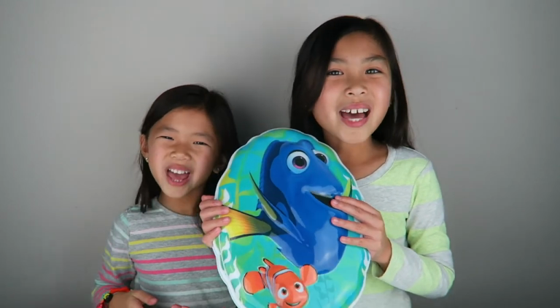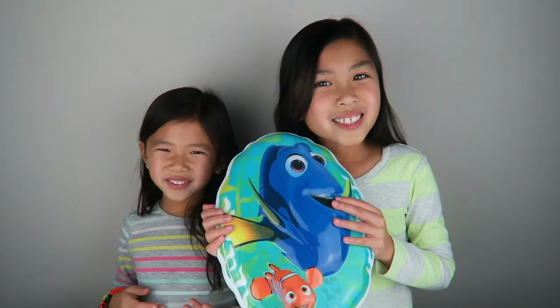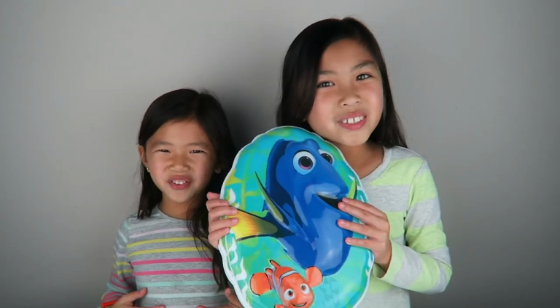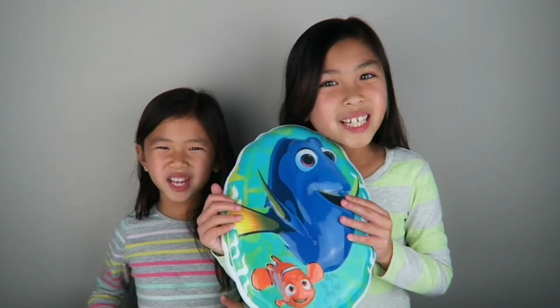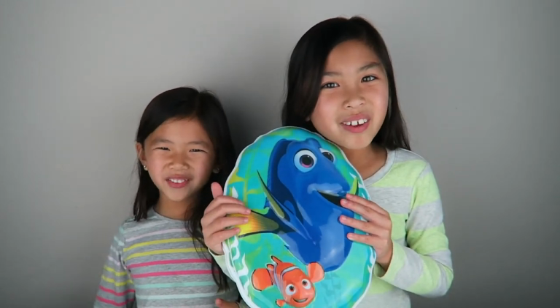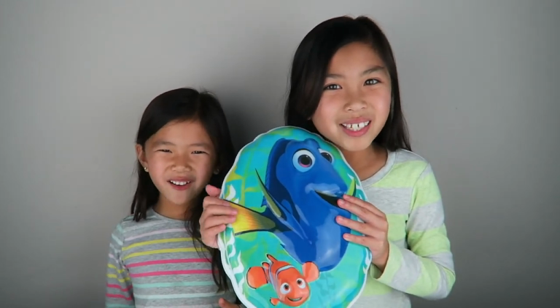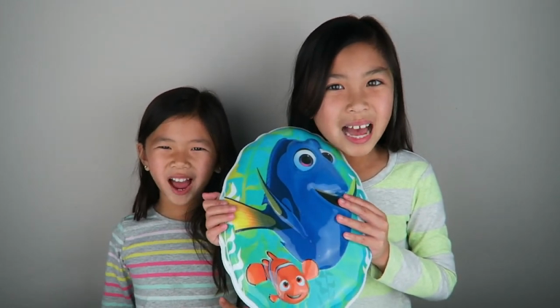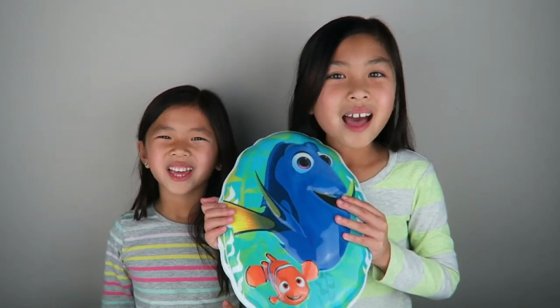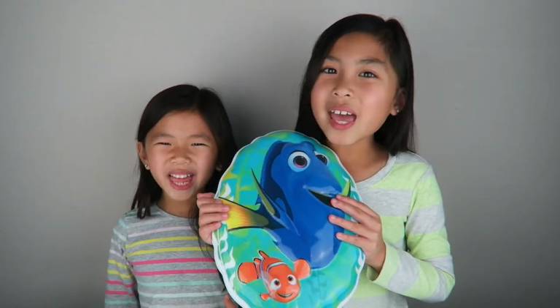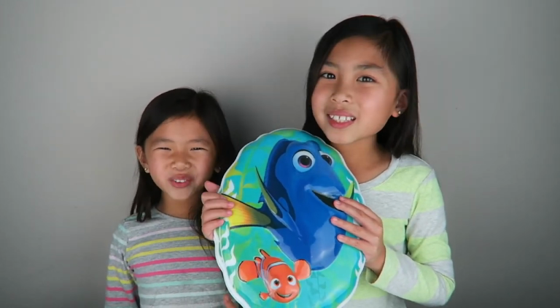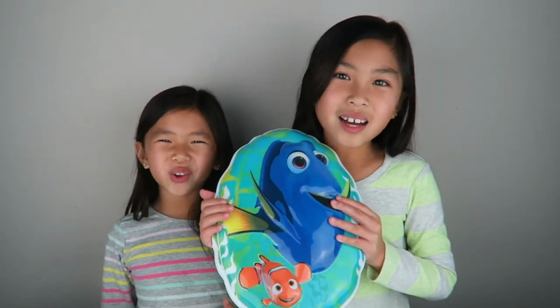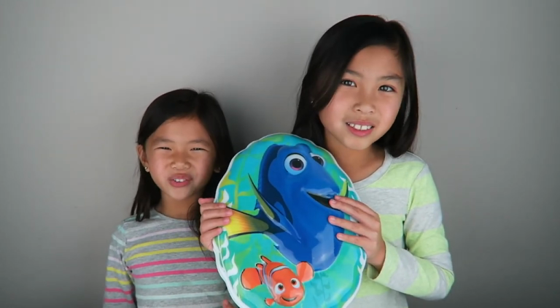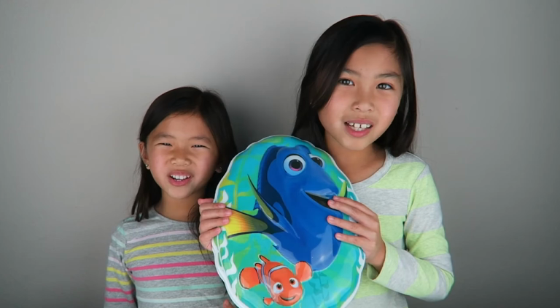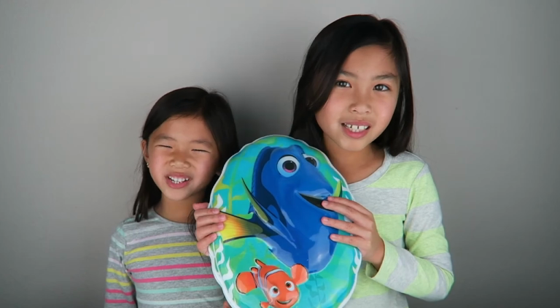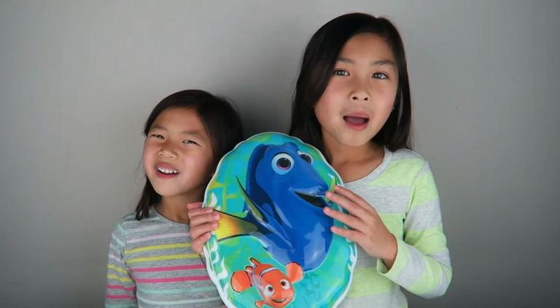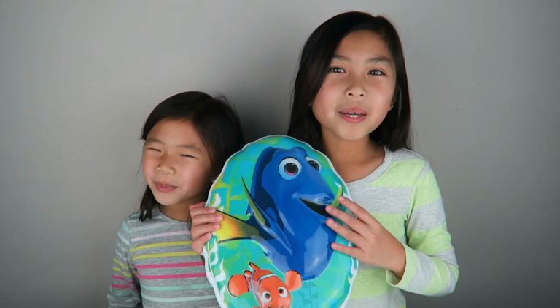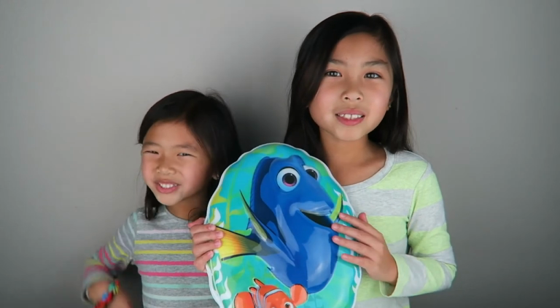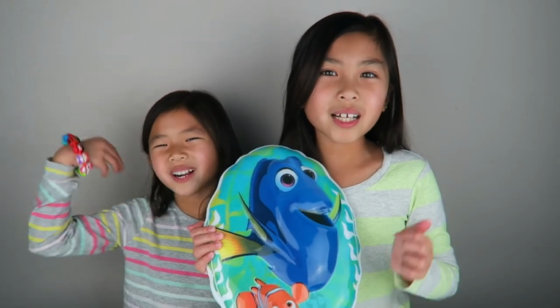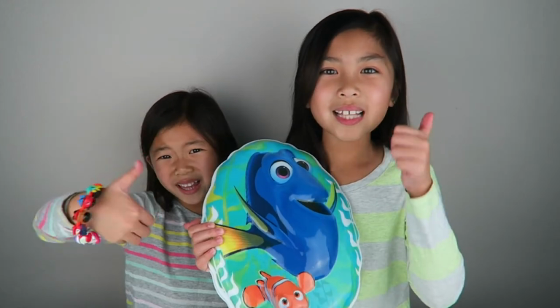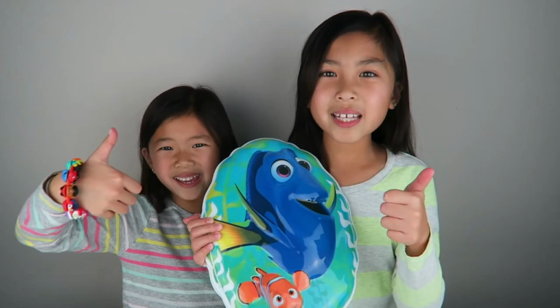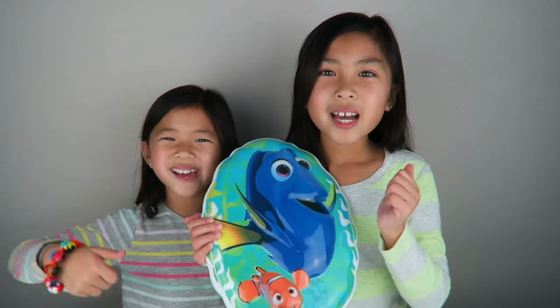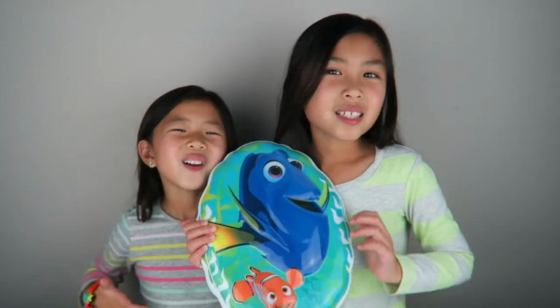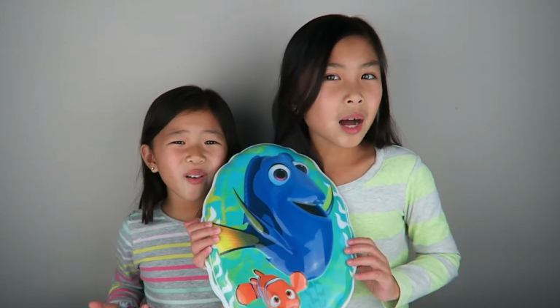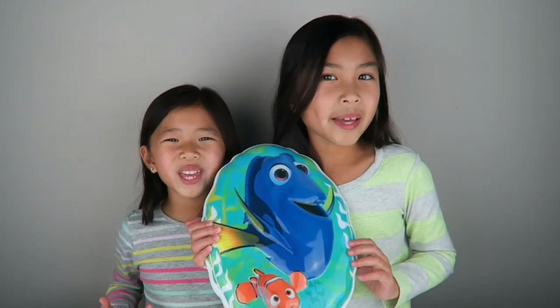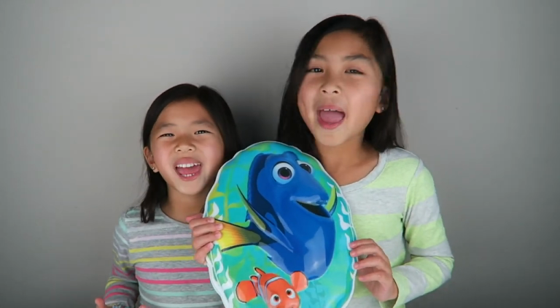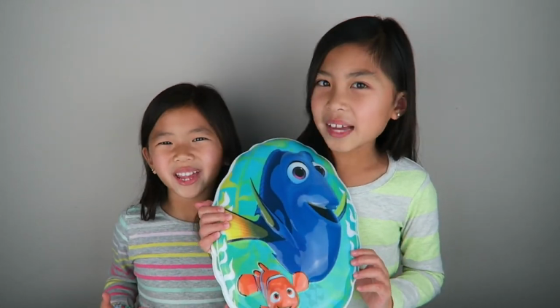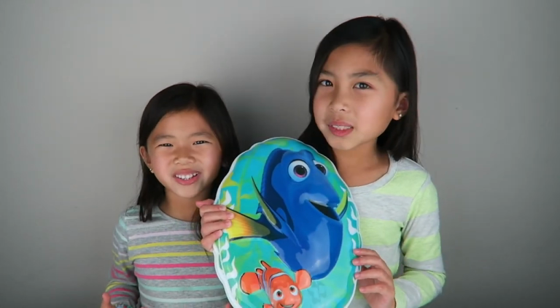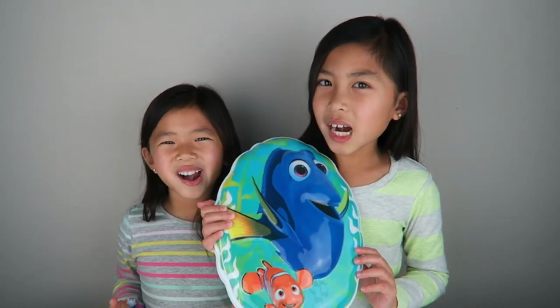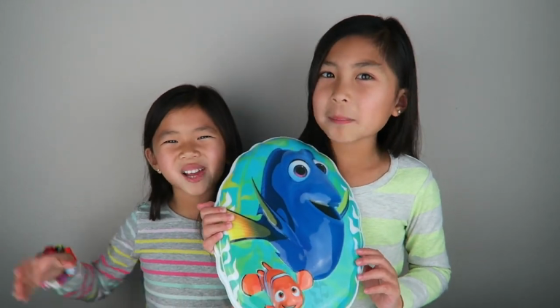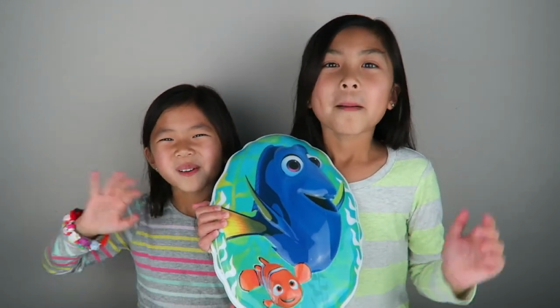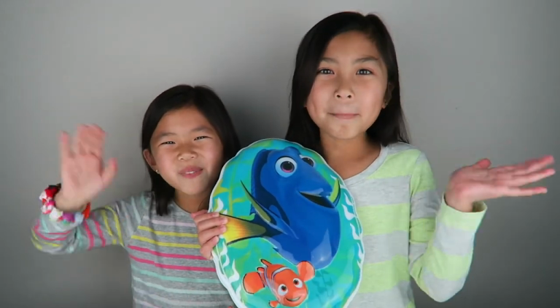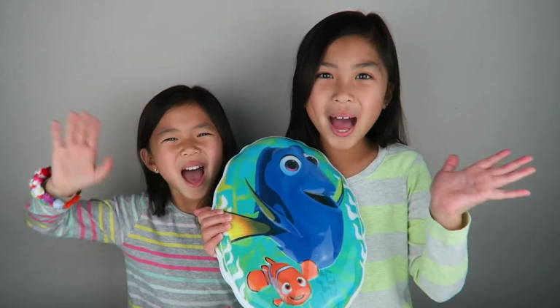That's it for today's video guys. Thank you so much for watching. Be sure to like, comment, and subscribe. Bye!